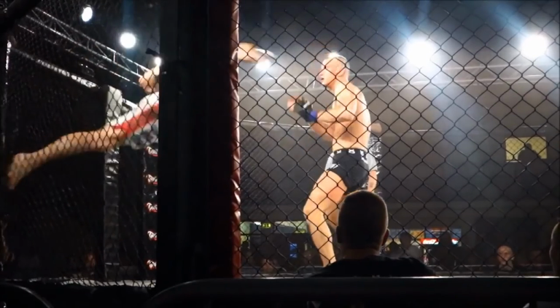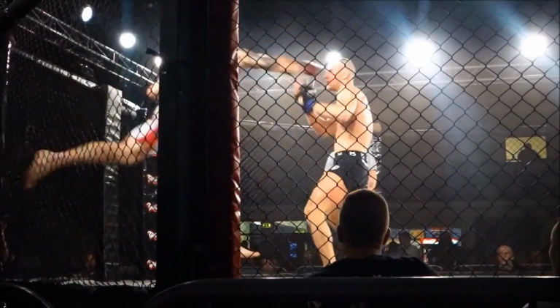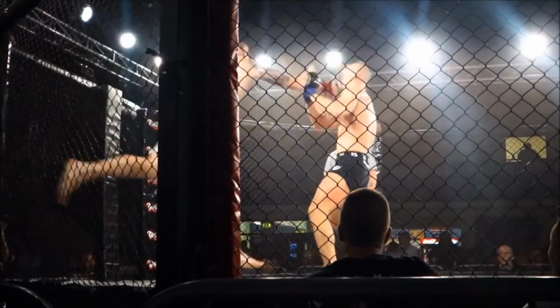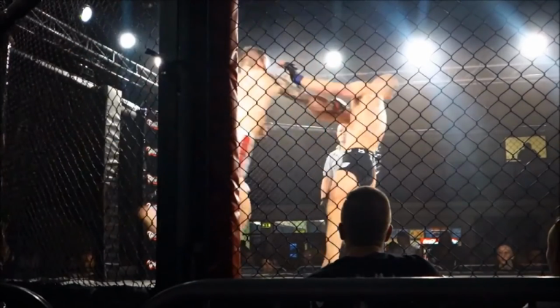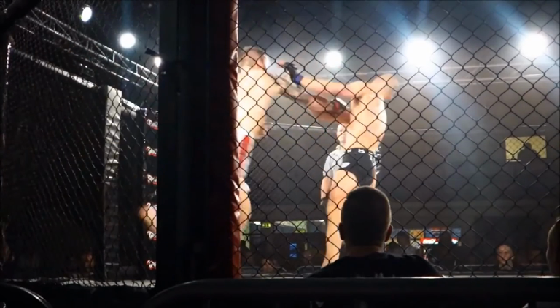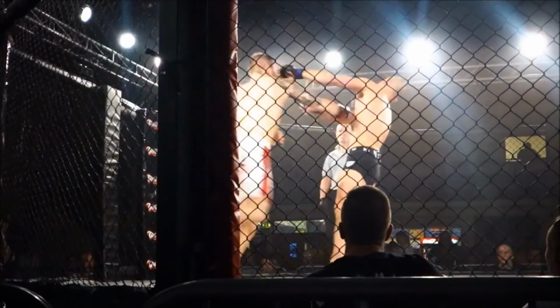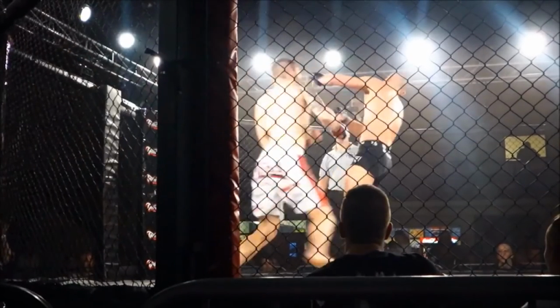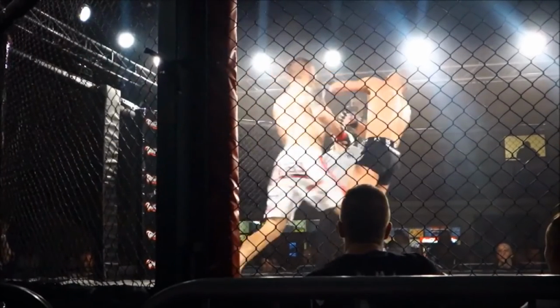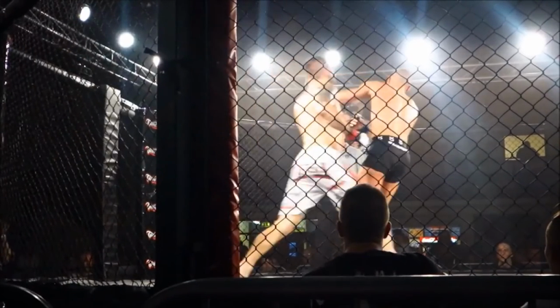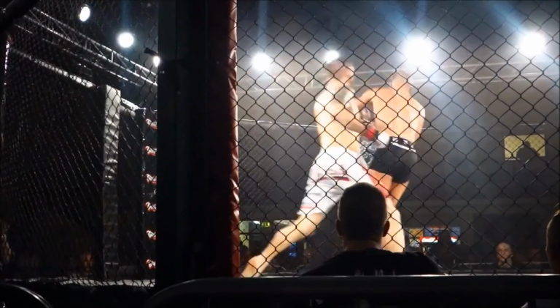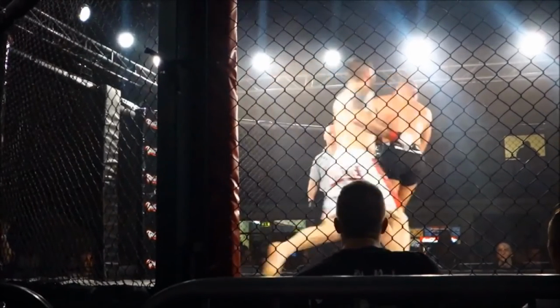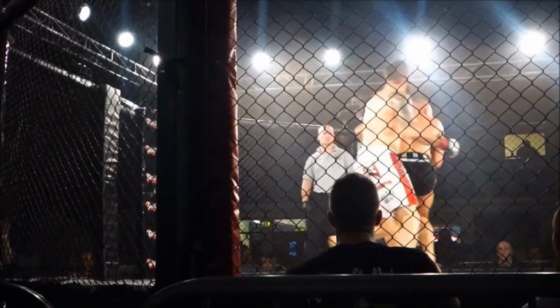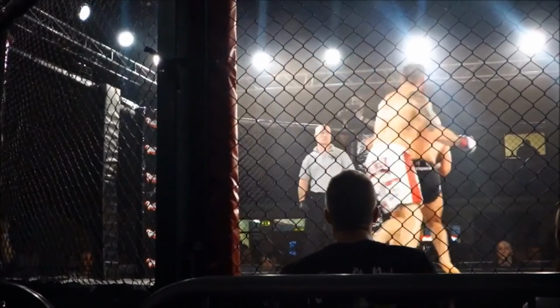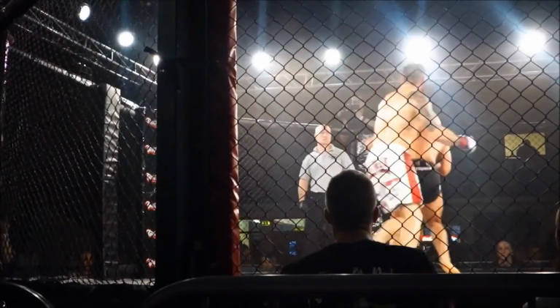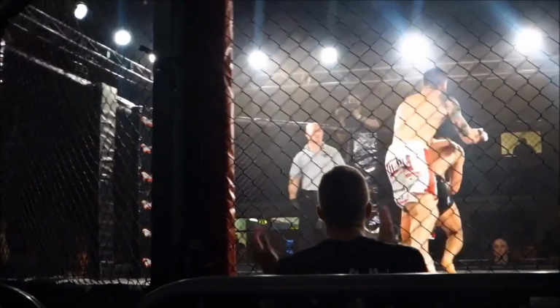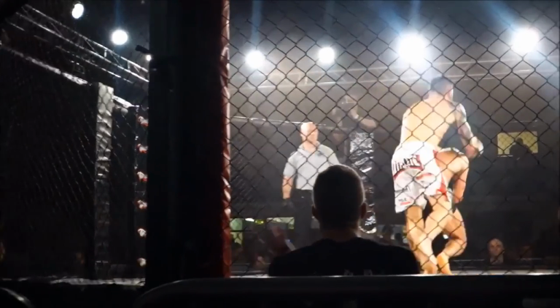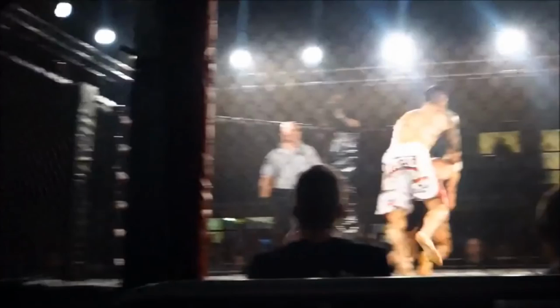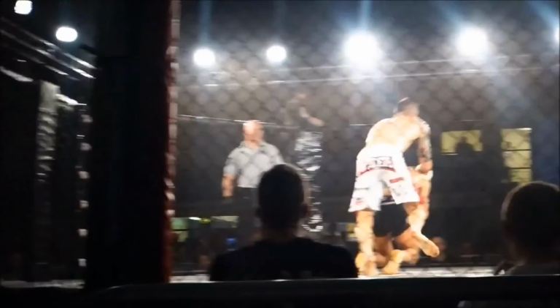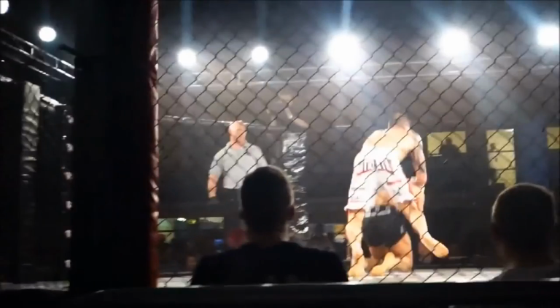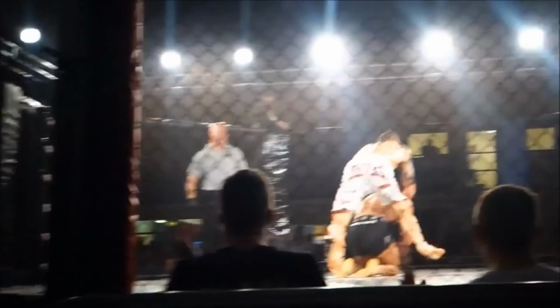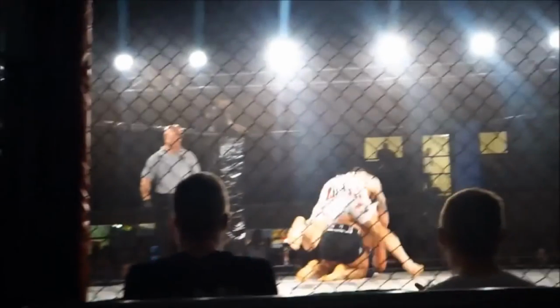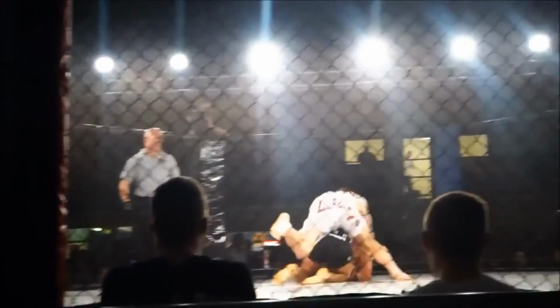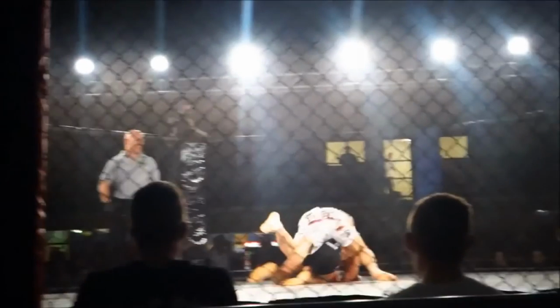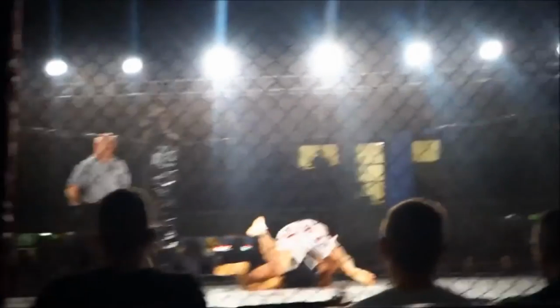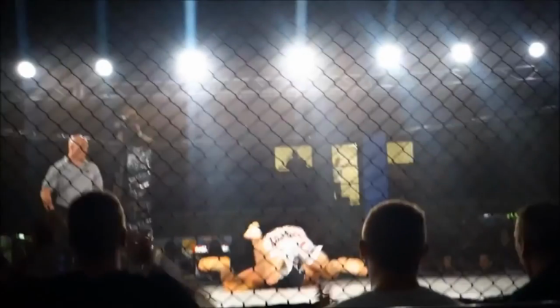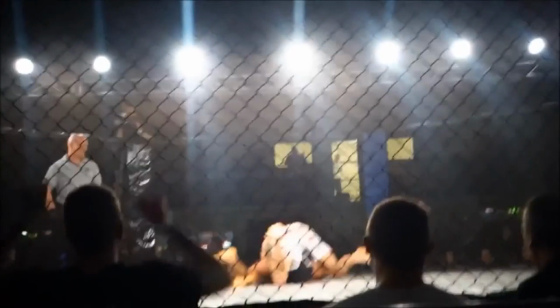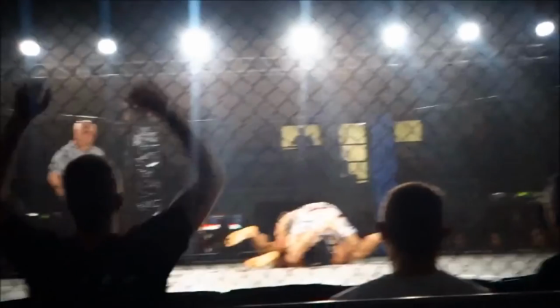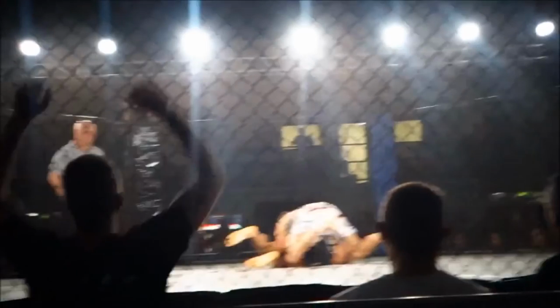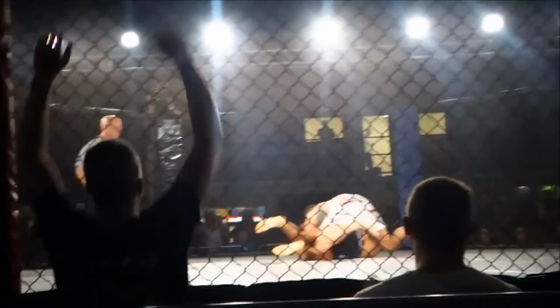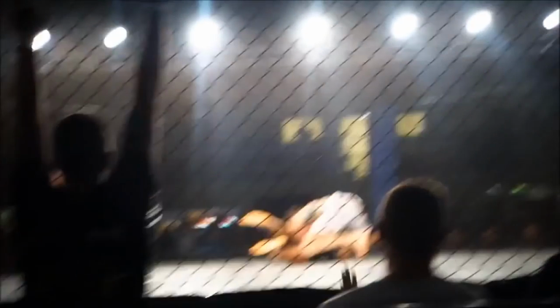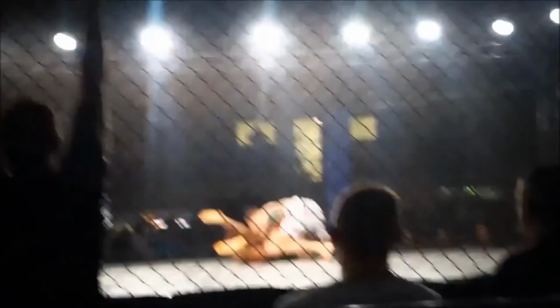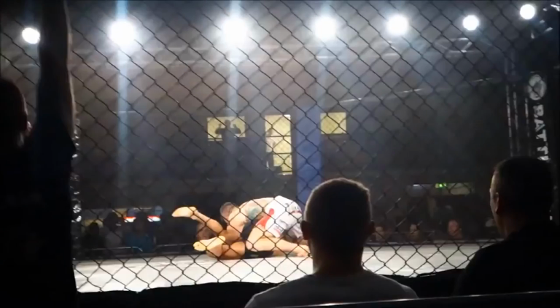You notice this guy gets his hands up, but it's too slow. He takes one right on the chin, and he is down.